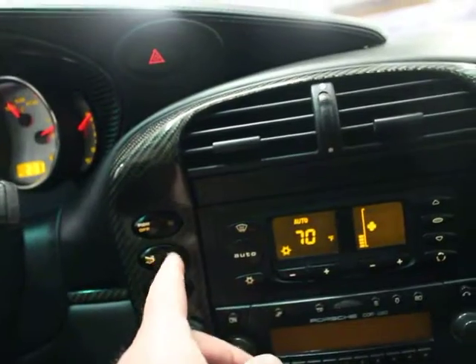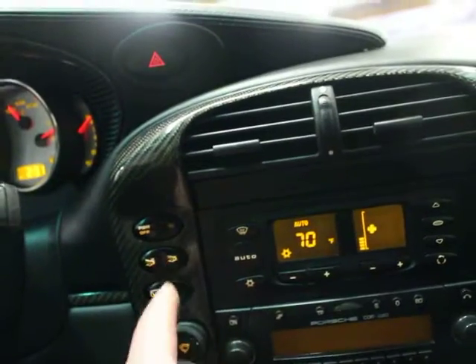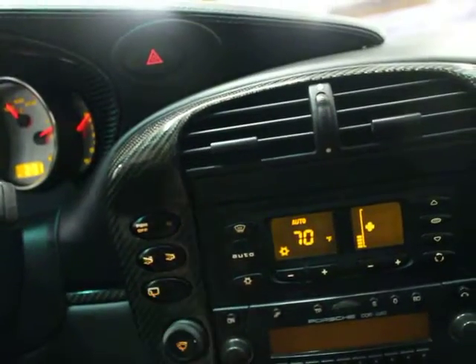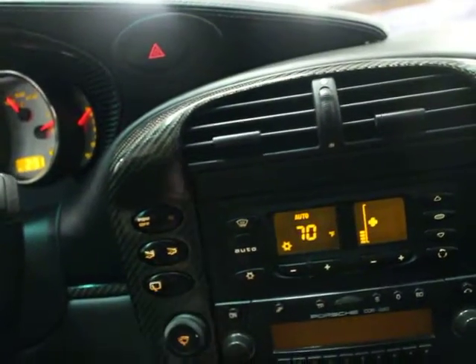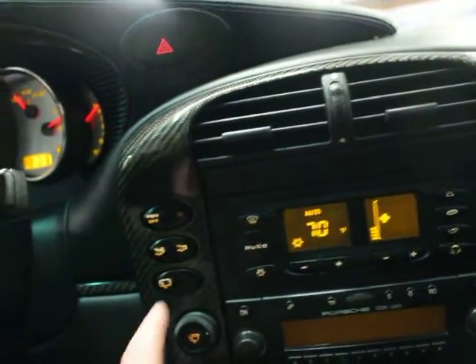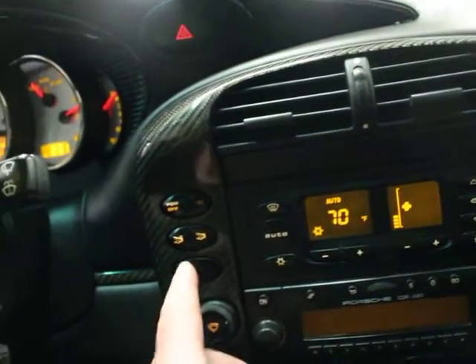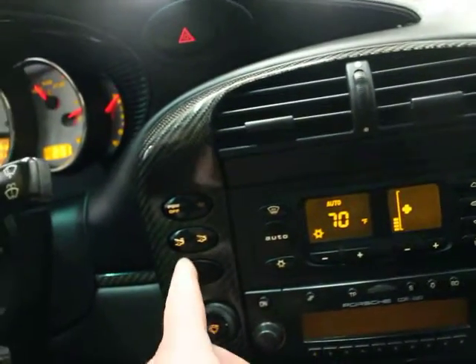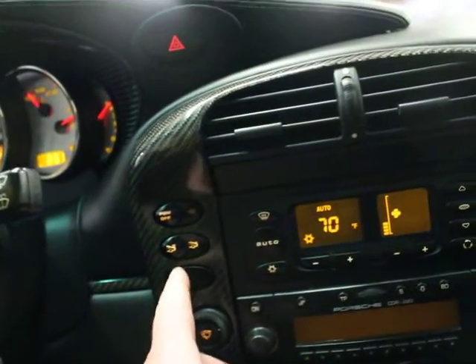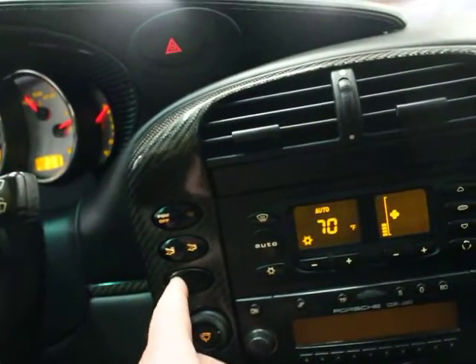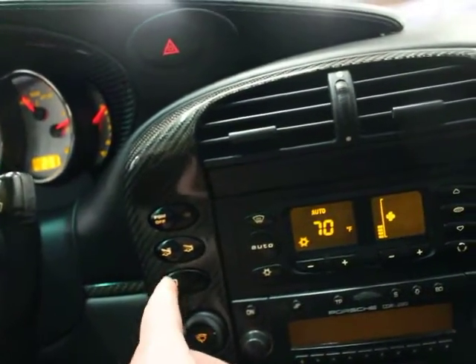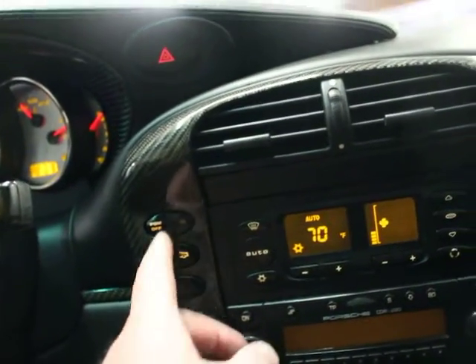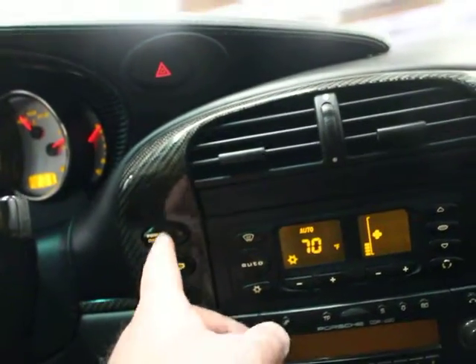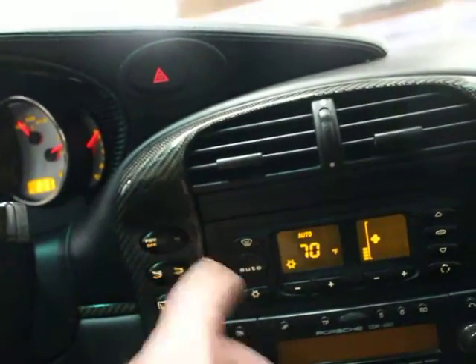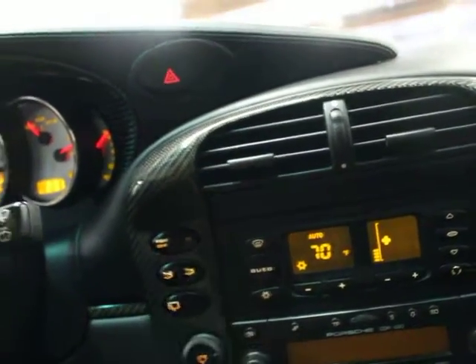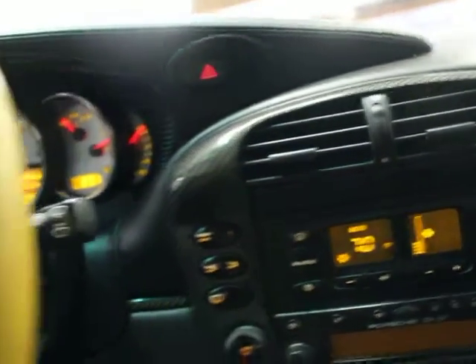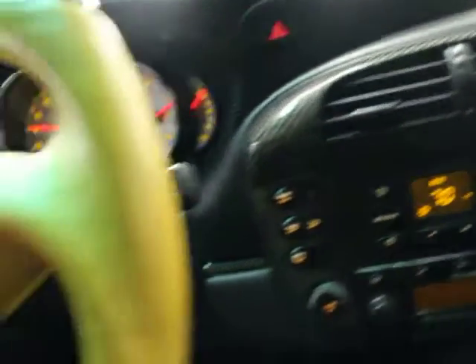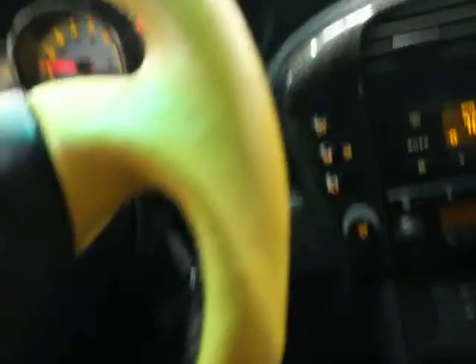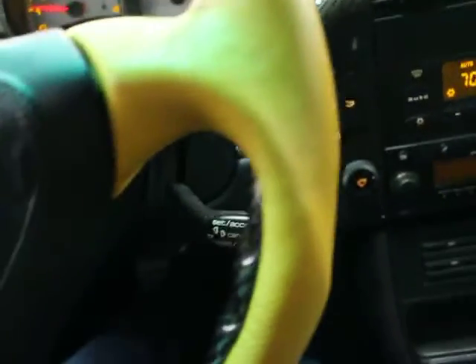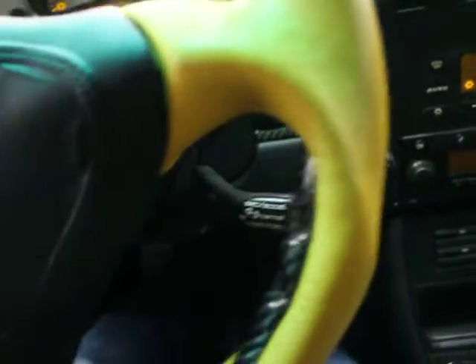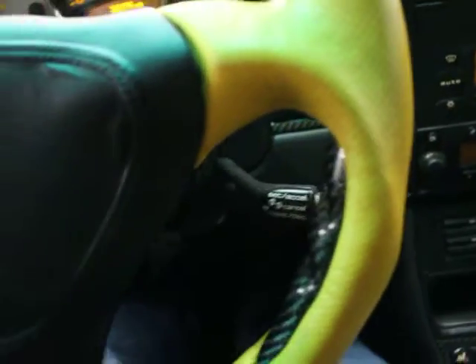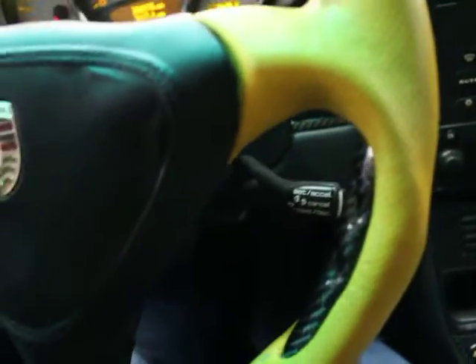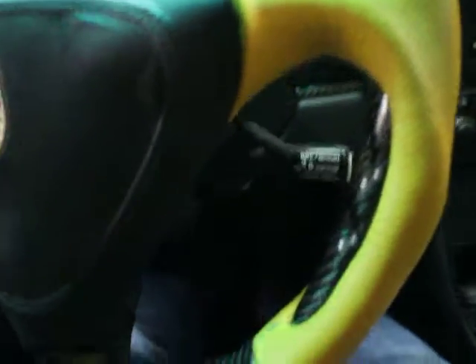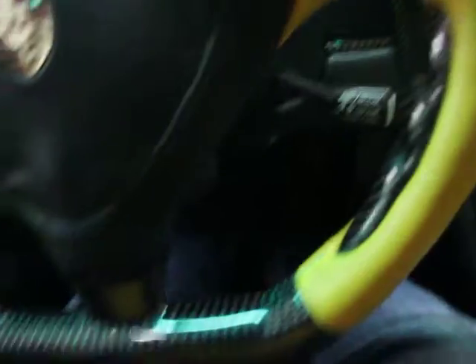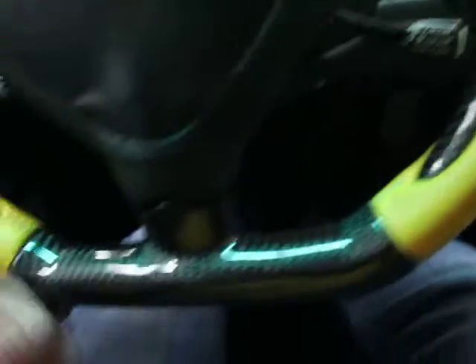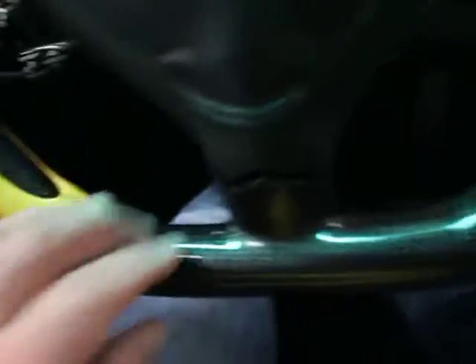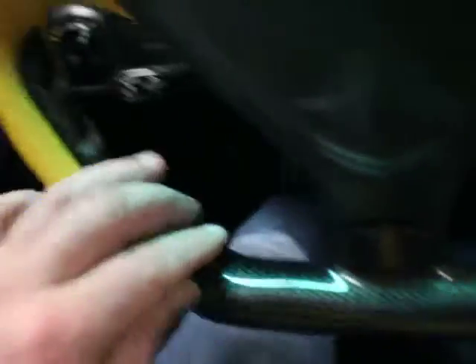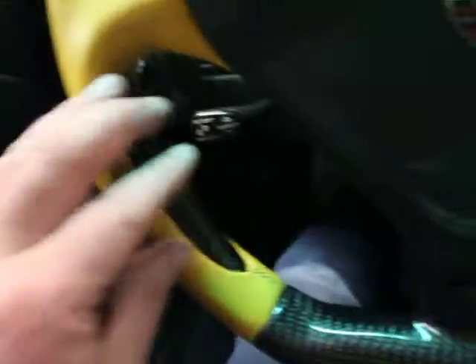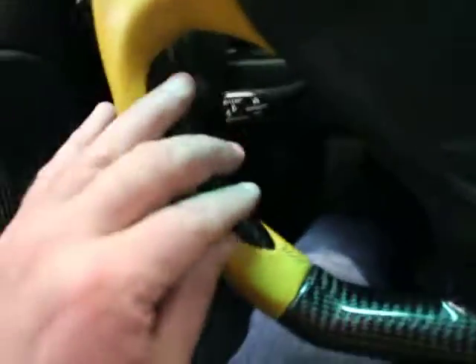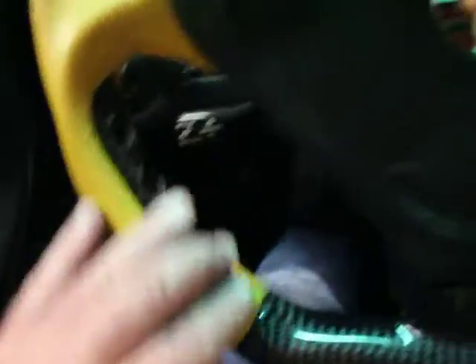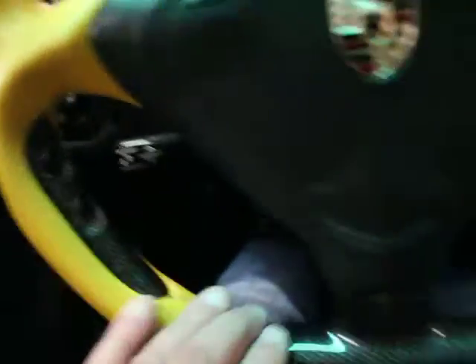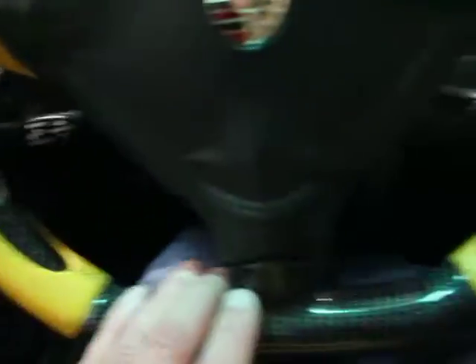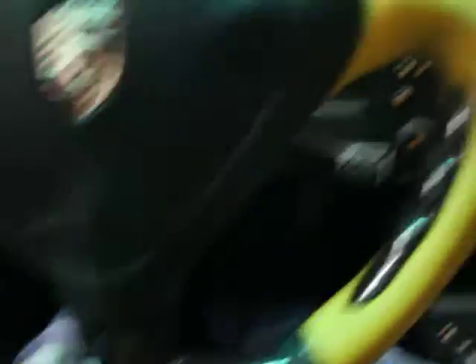The fin, of course, which is not active anymore. Rear wiper. PSM. Carbon fiber and leather steering wheel.